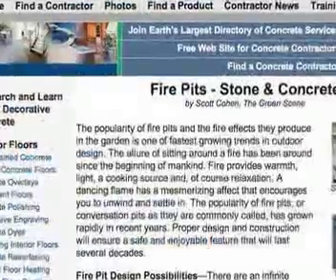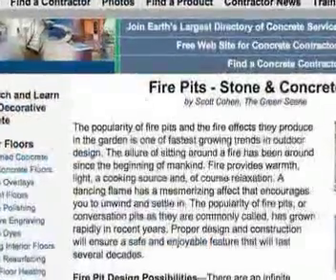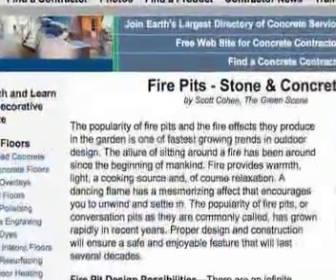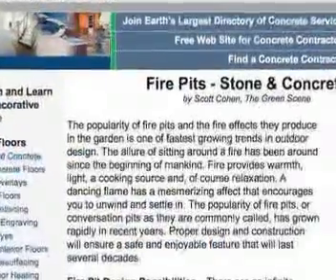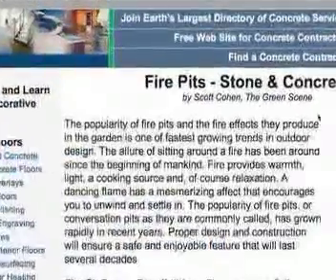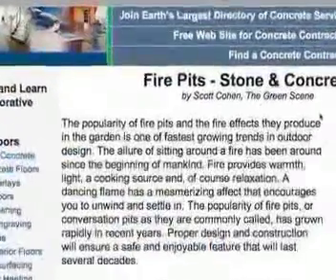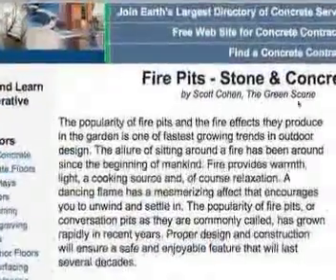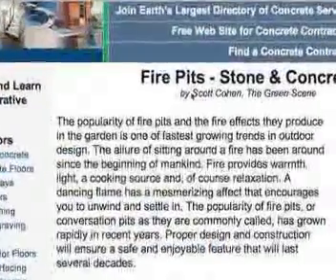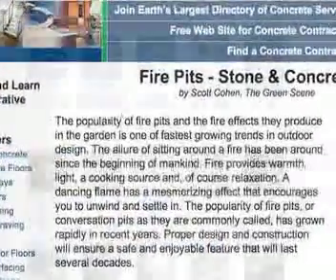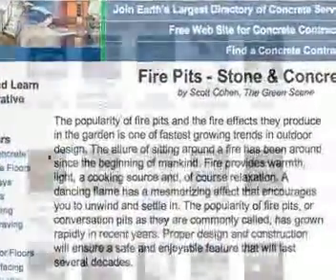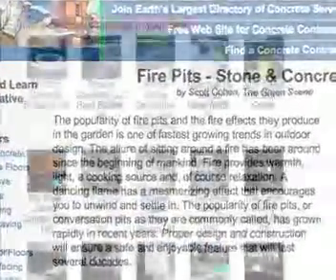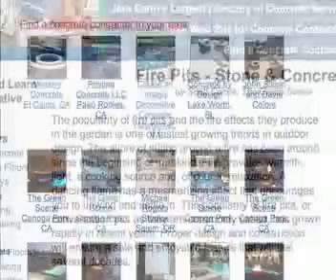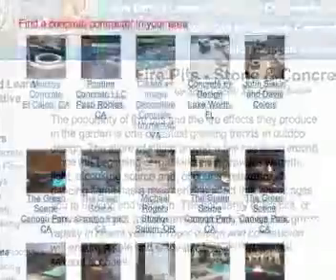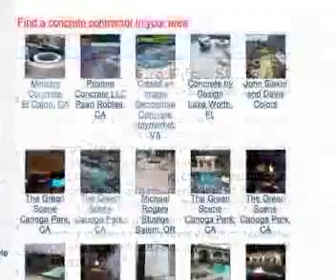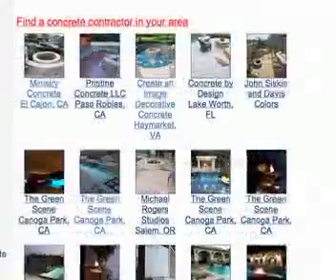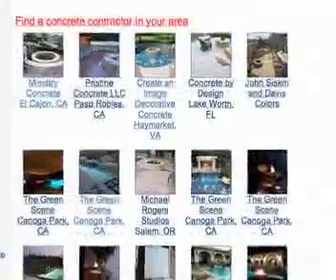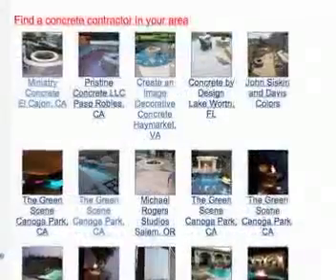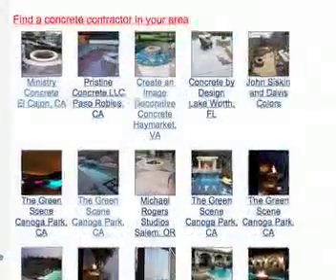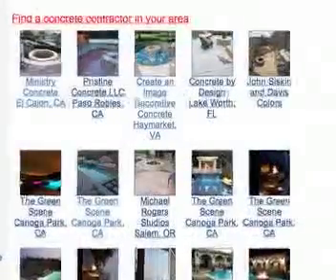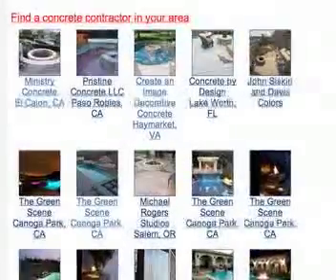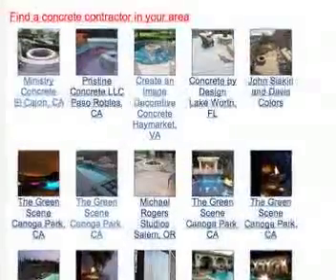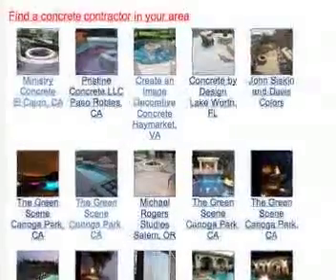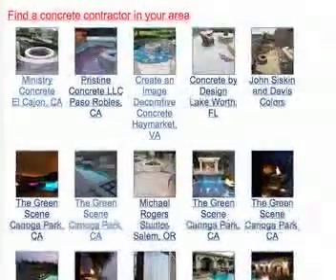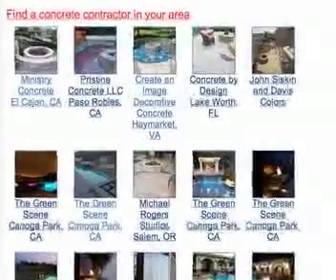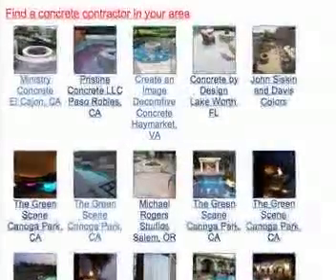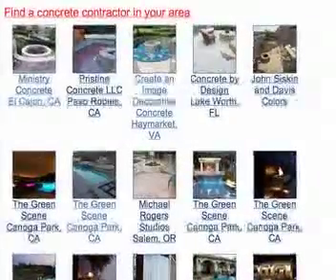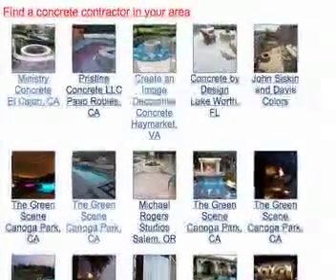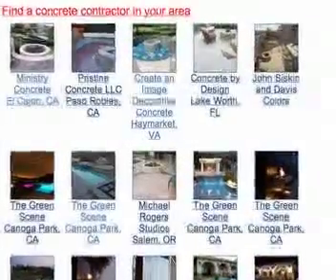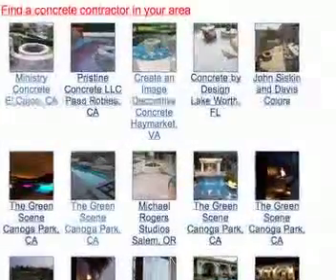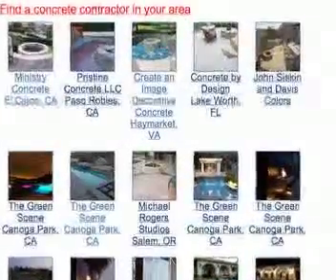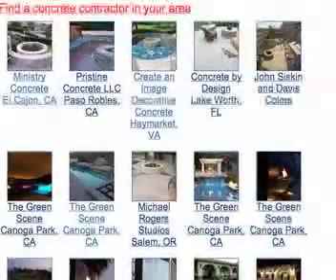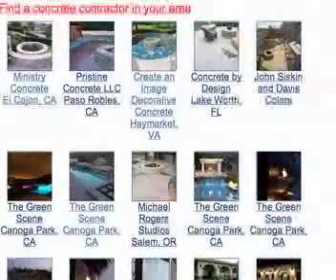And don't forget to check out the Fire Pit Photo Gallery for a ton of exciting design ideas.